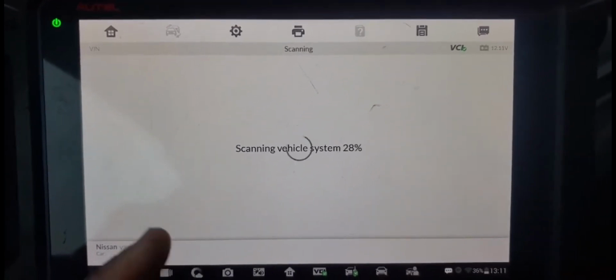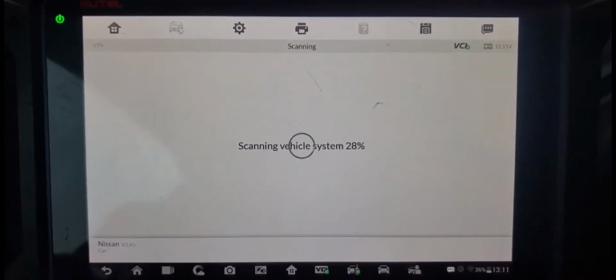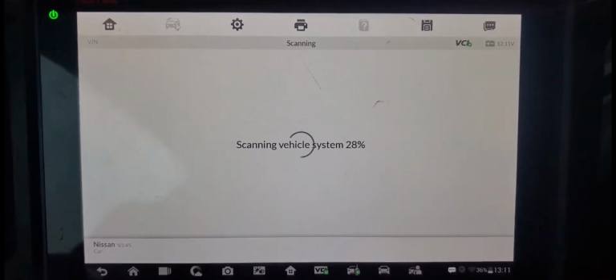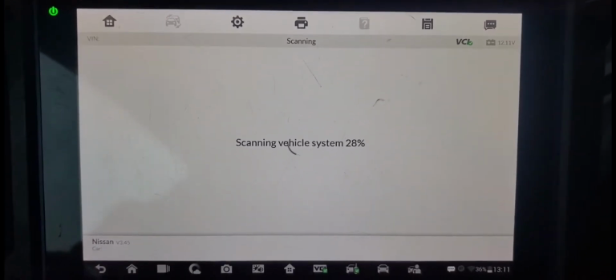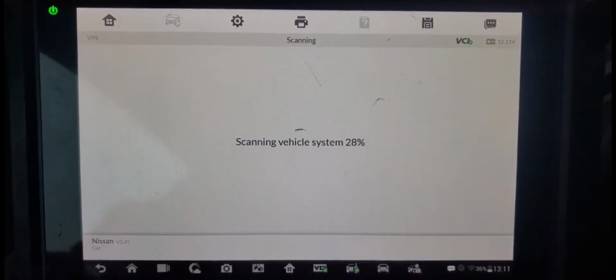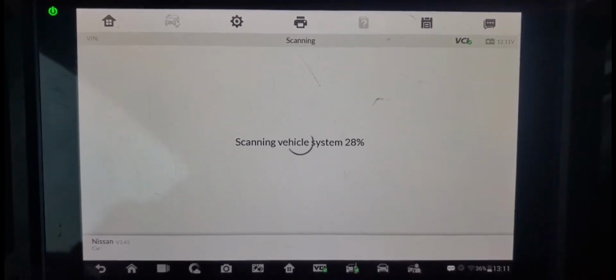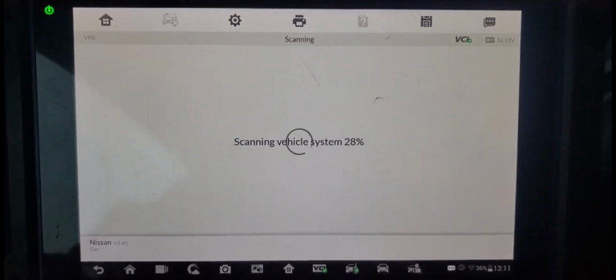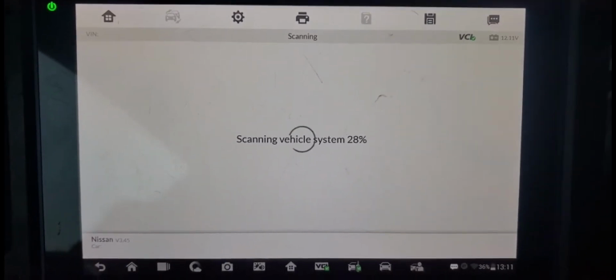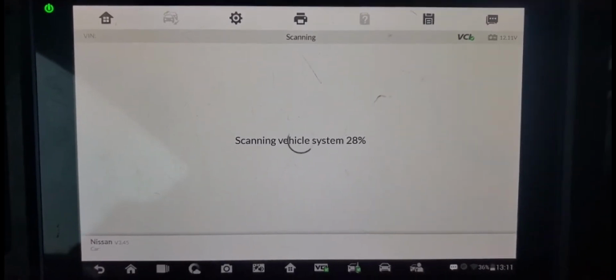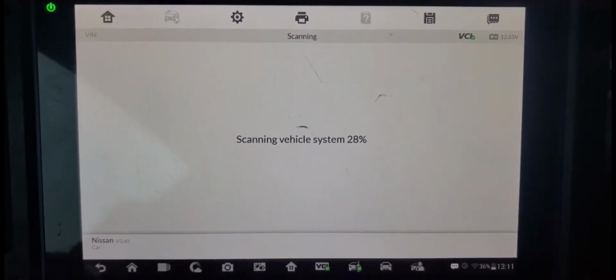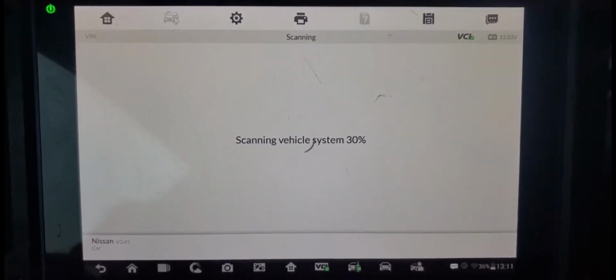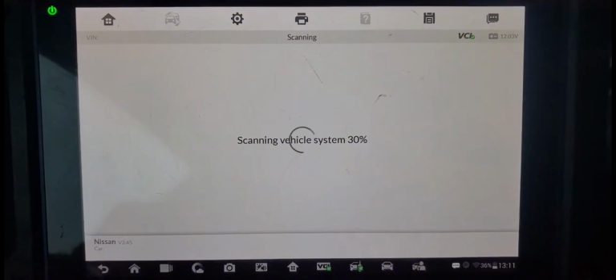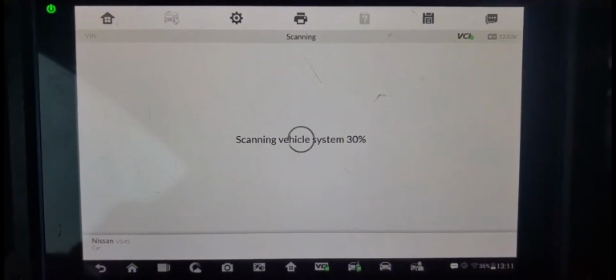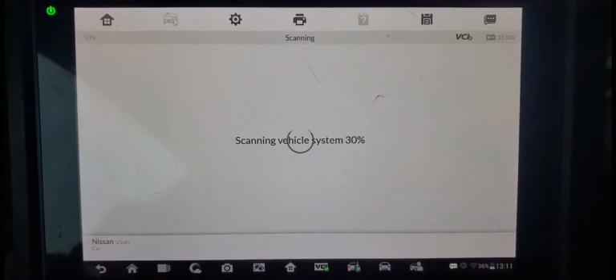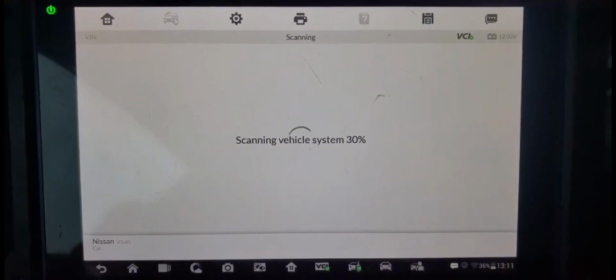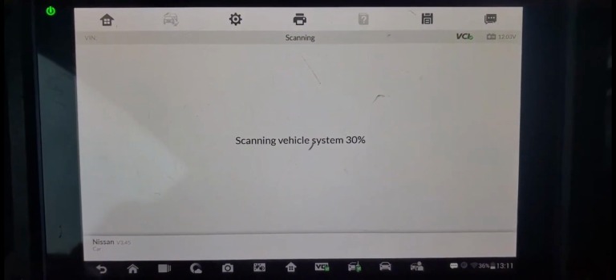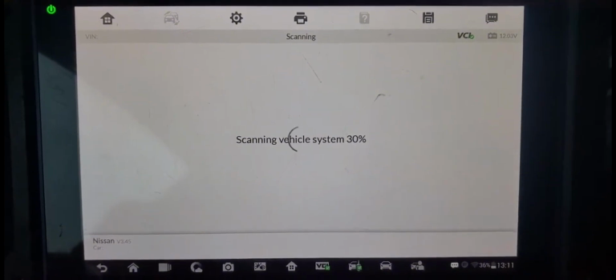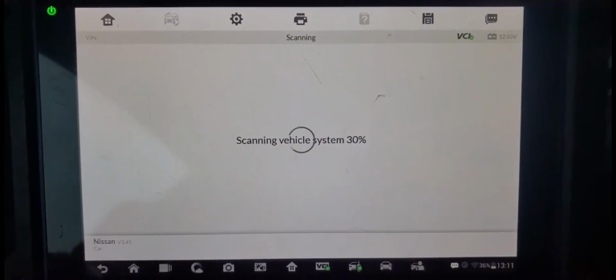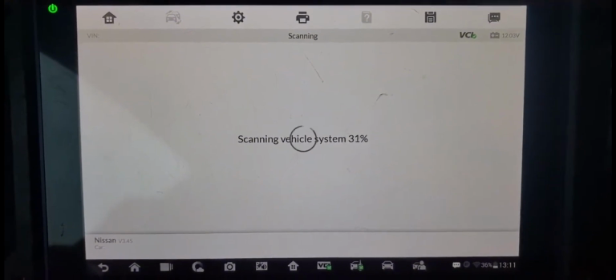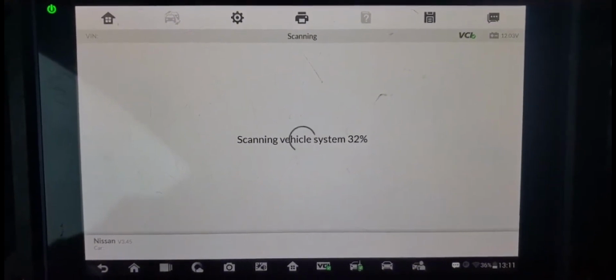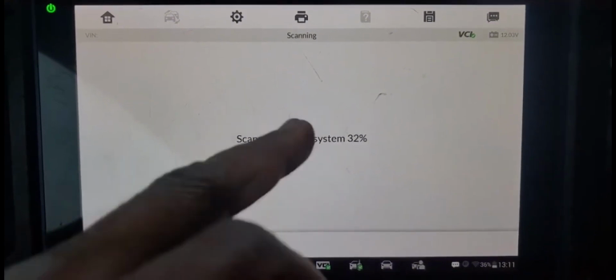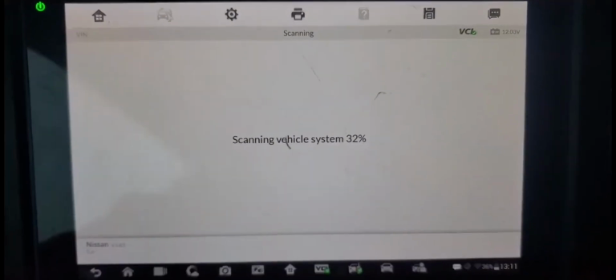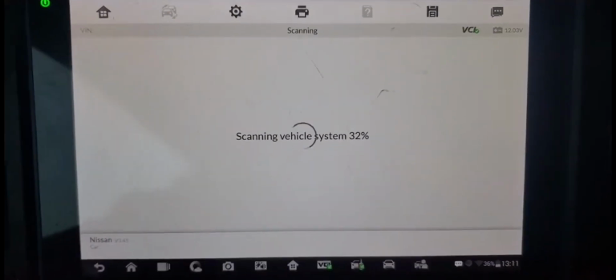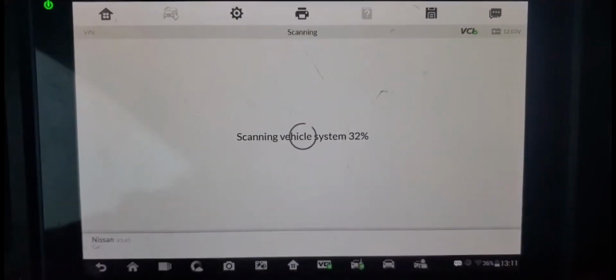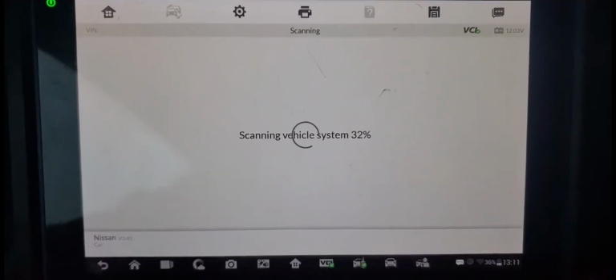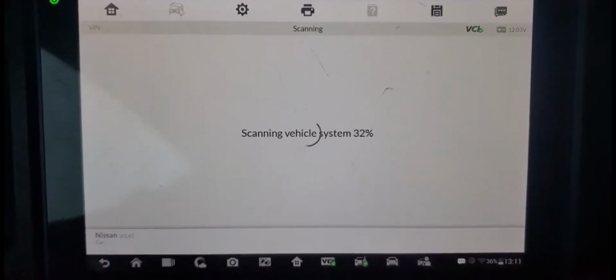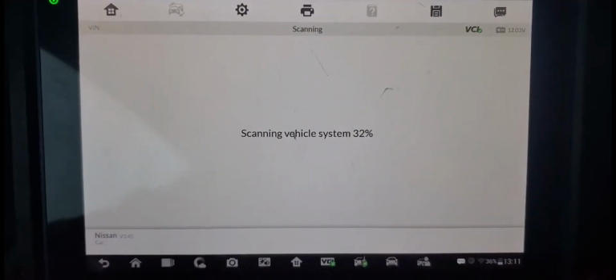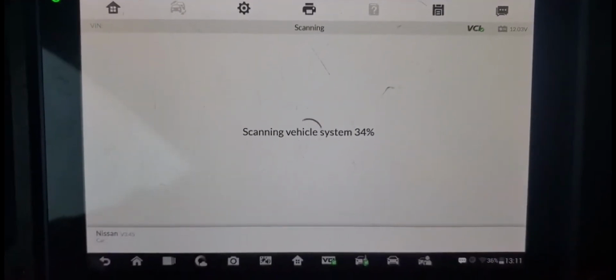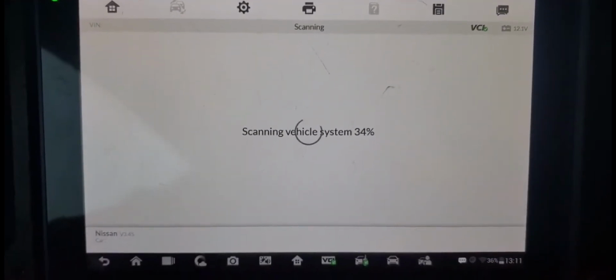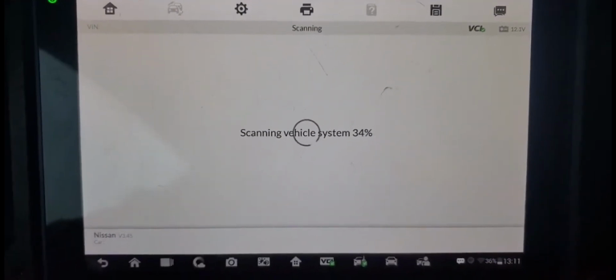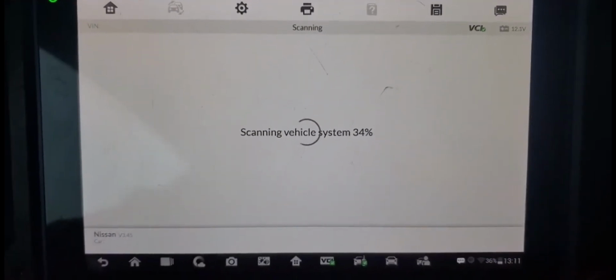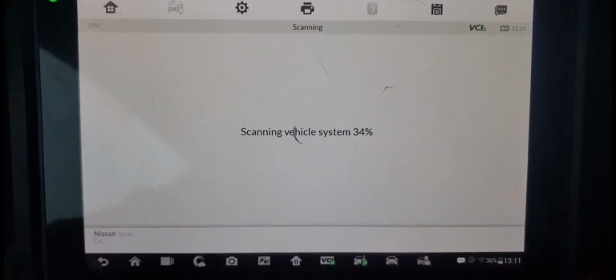It's at 28 percent. I say it's 28 percent, I will wait.